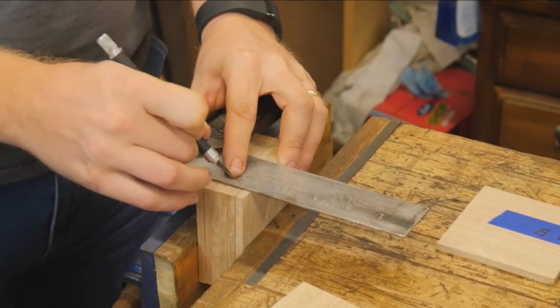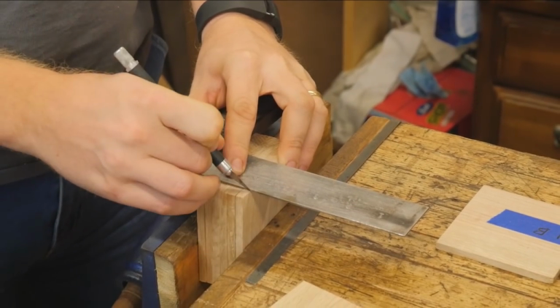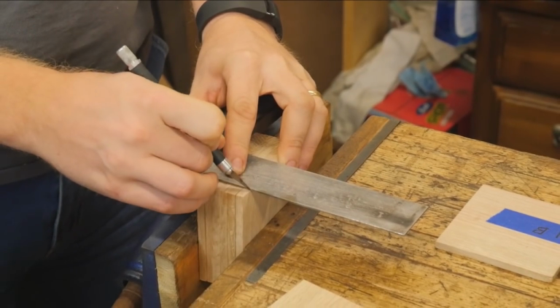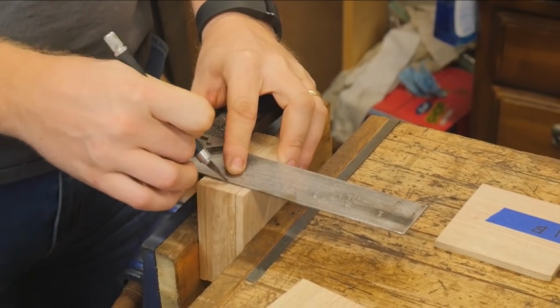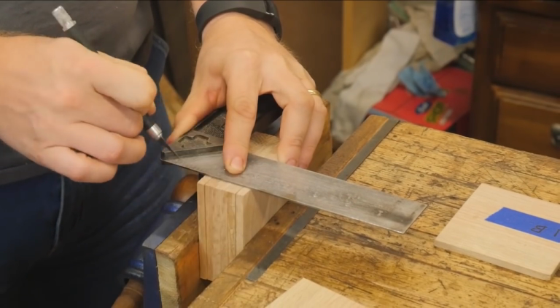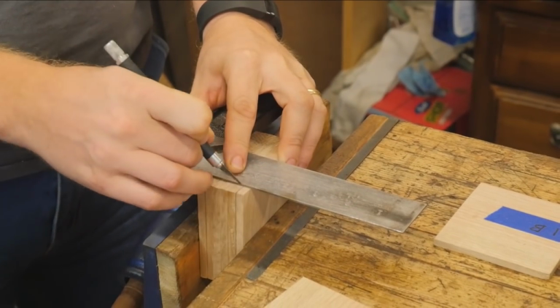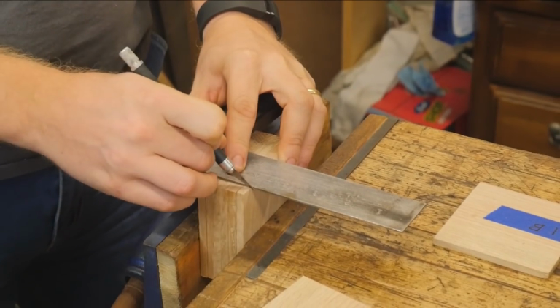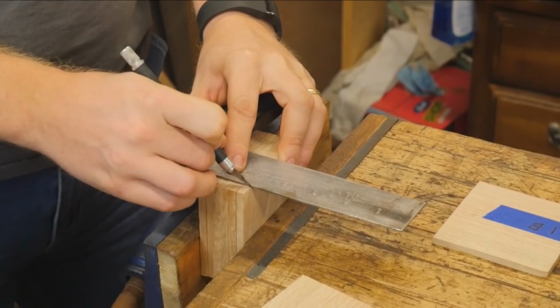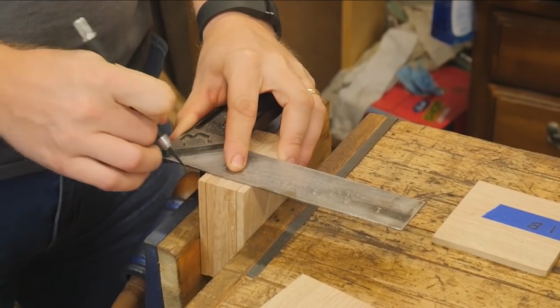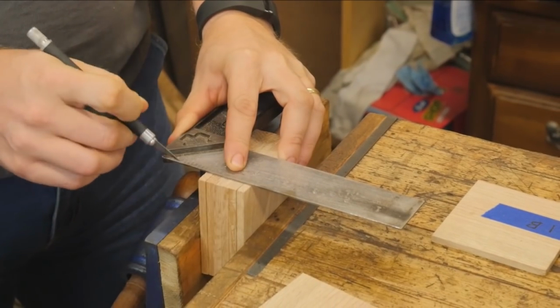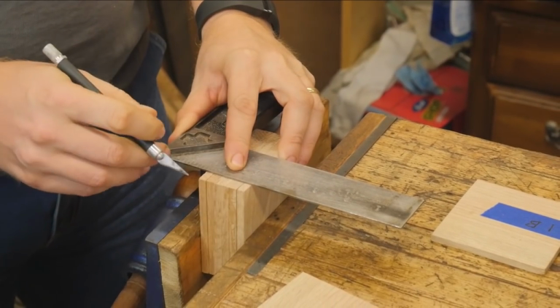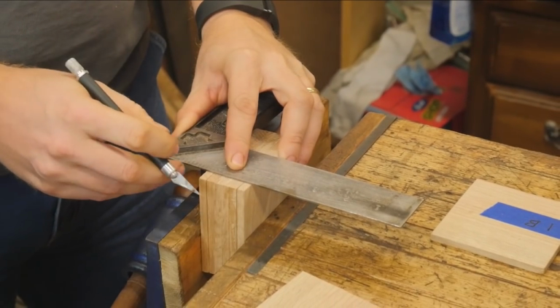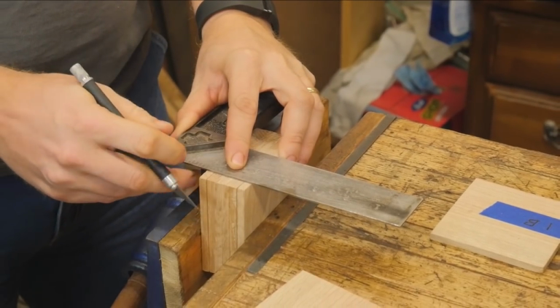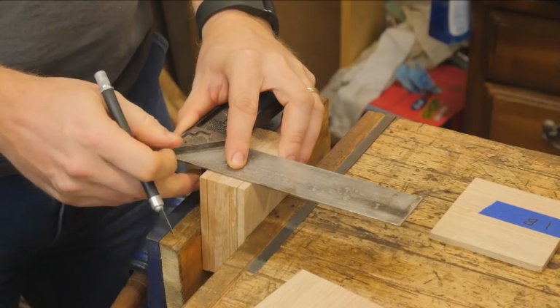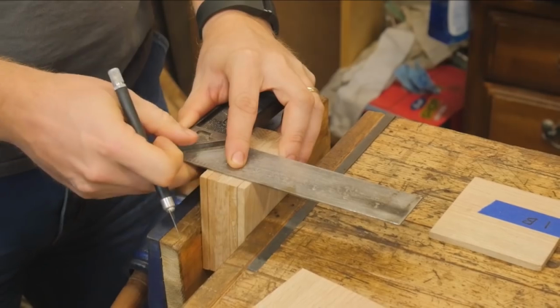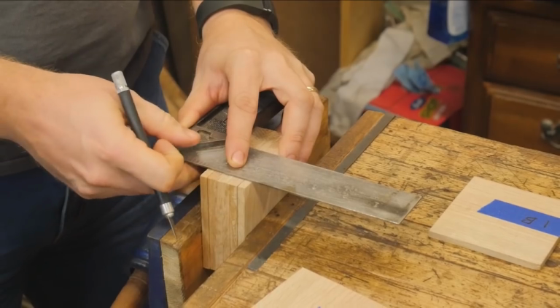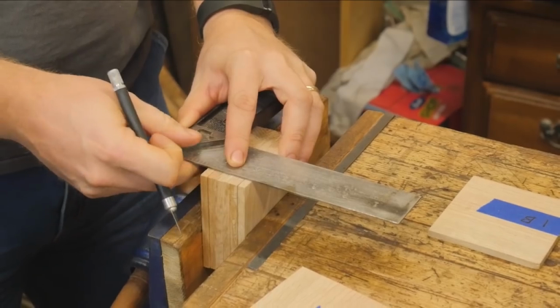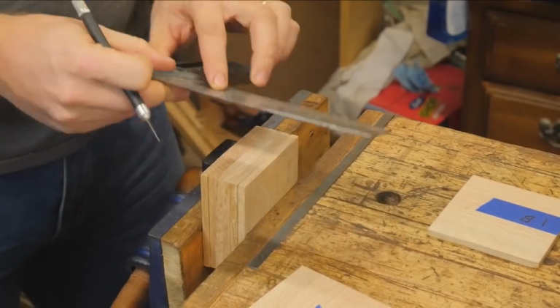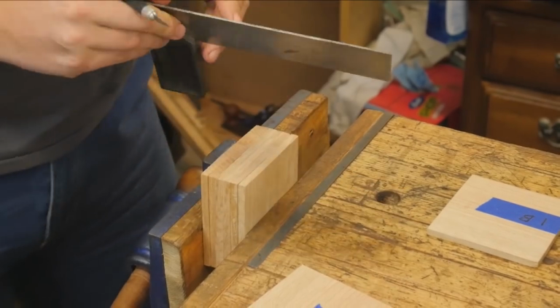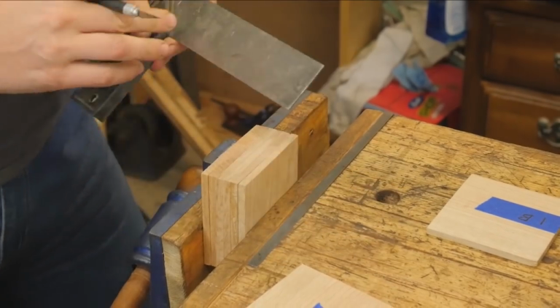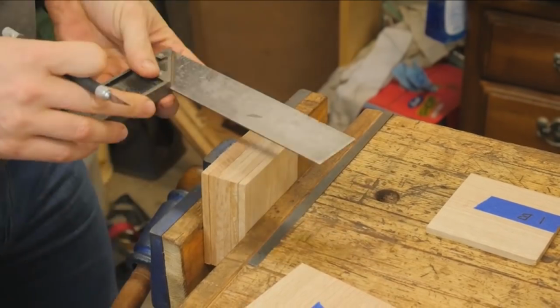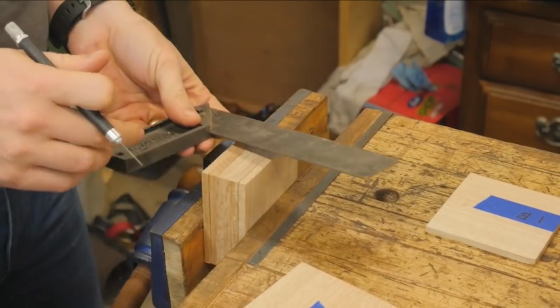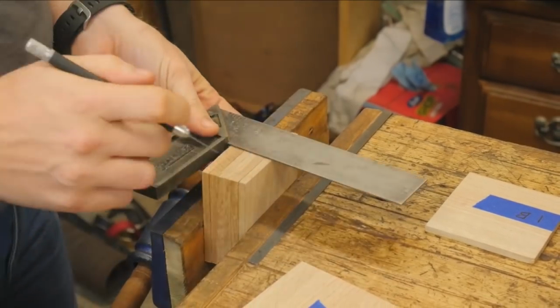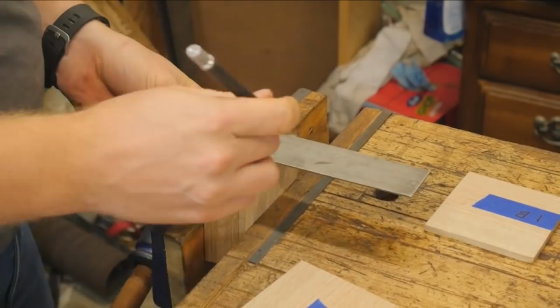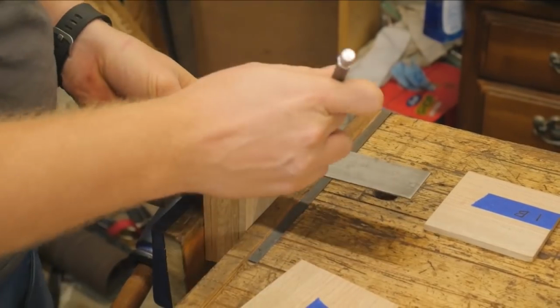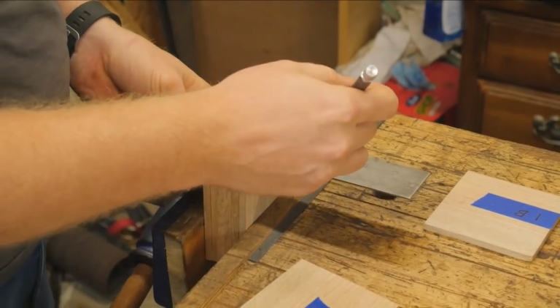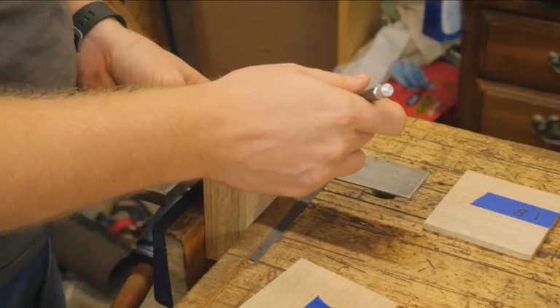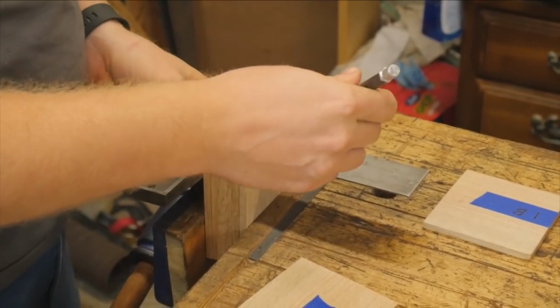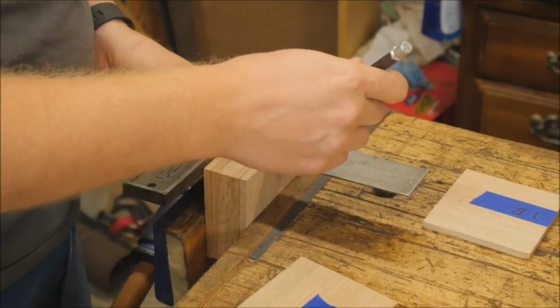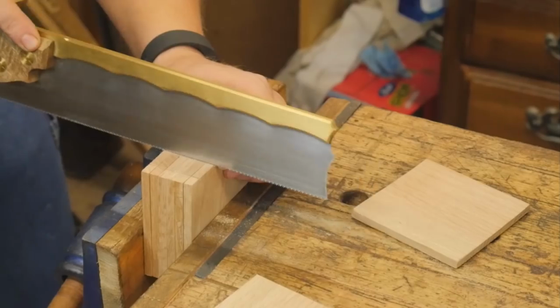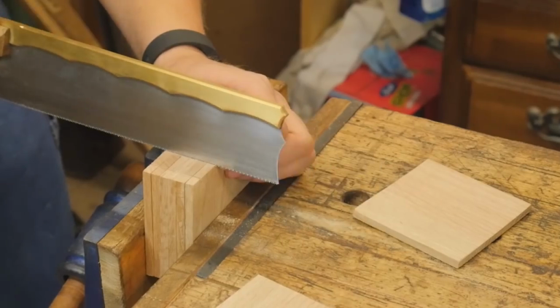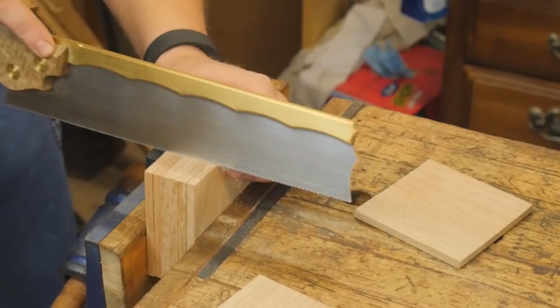I will be going into greater detail later about dovetails, as I'm going to be doing a couple of videos on dovetails alone.